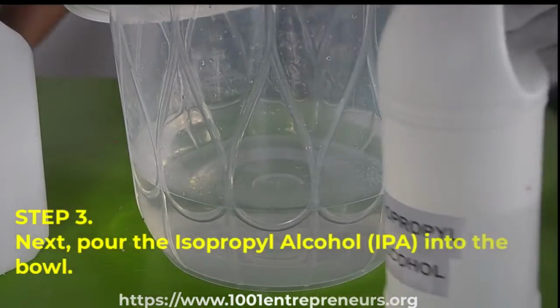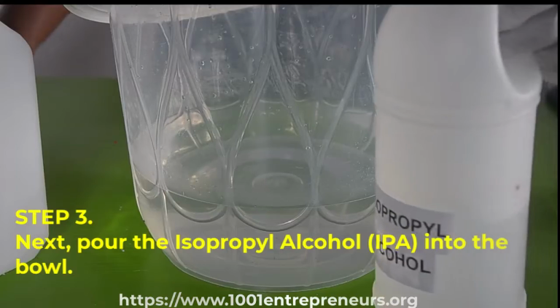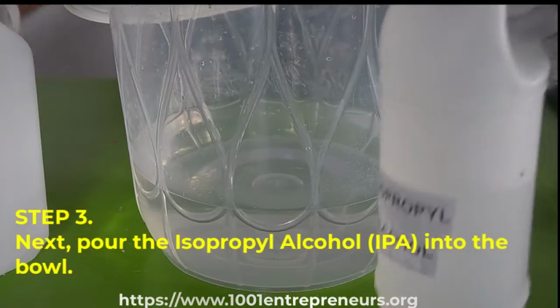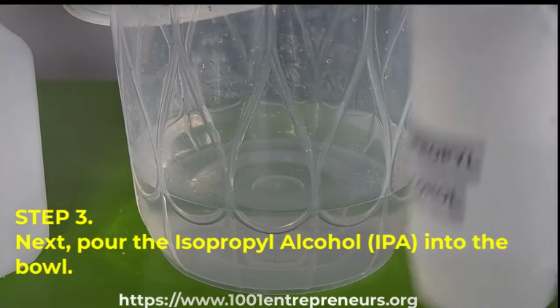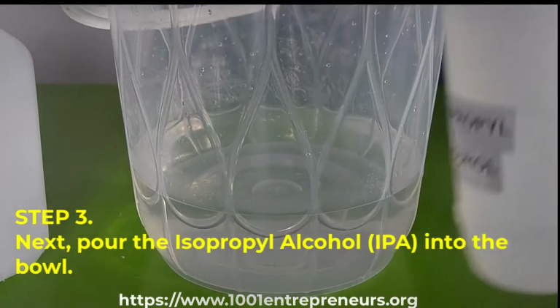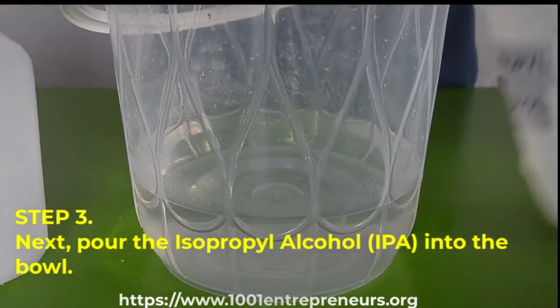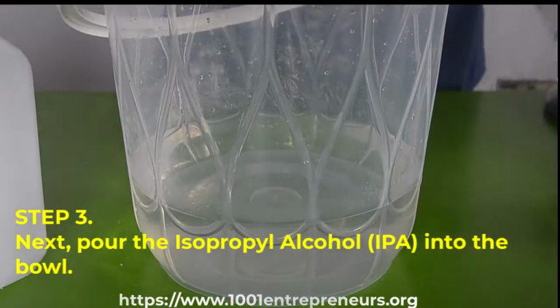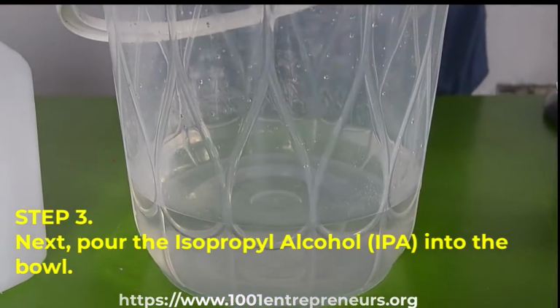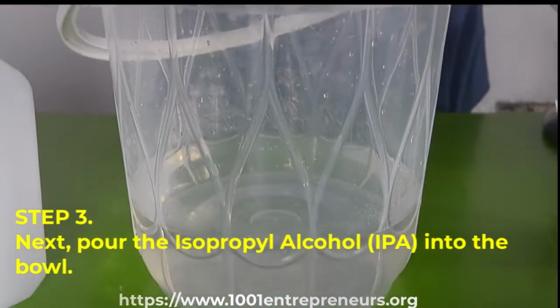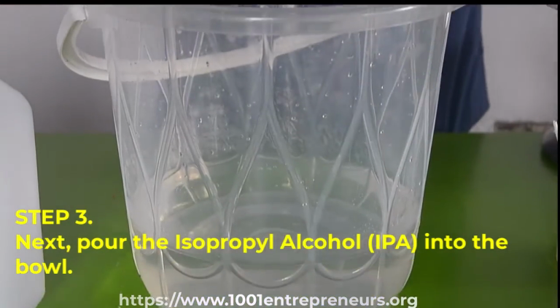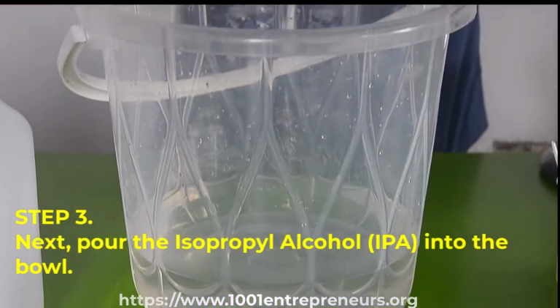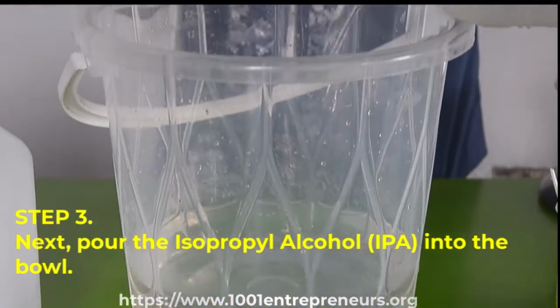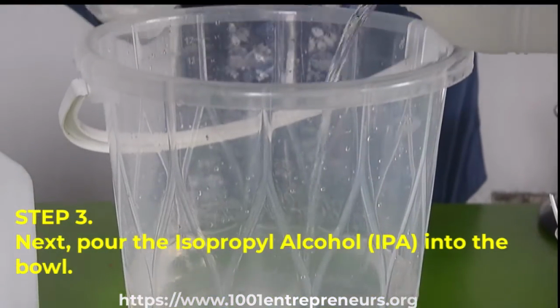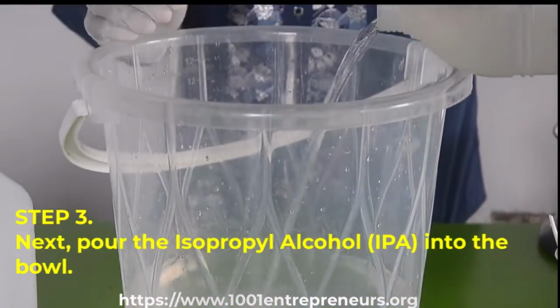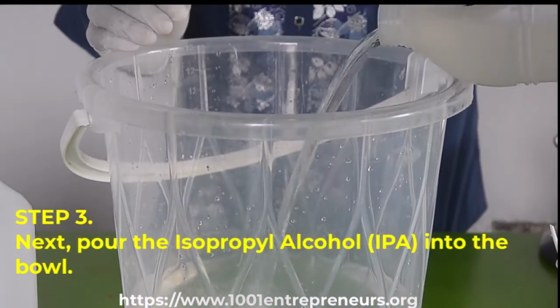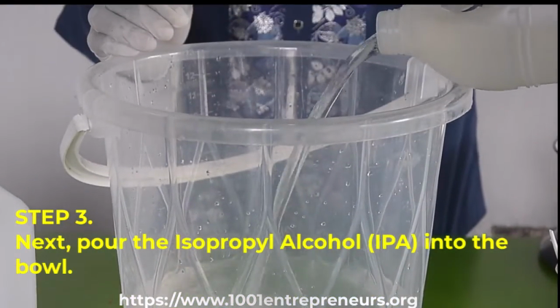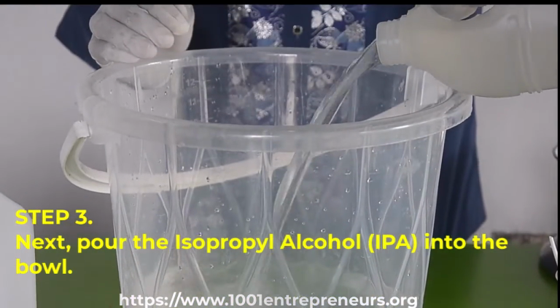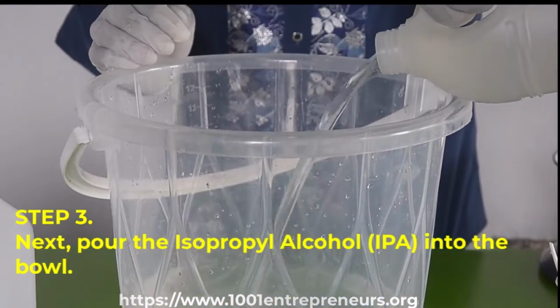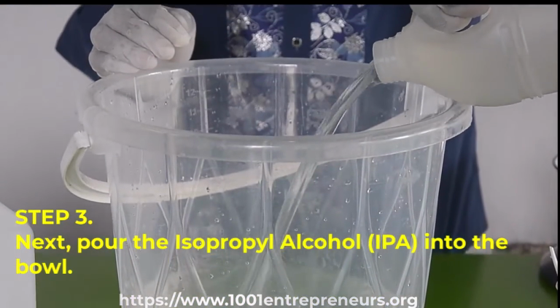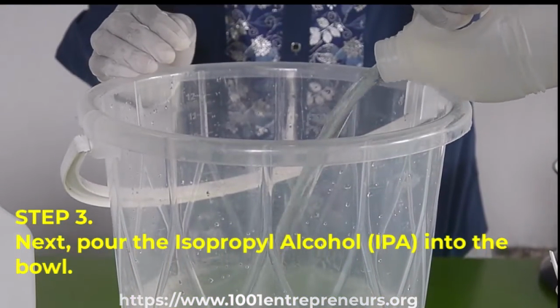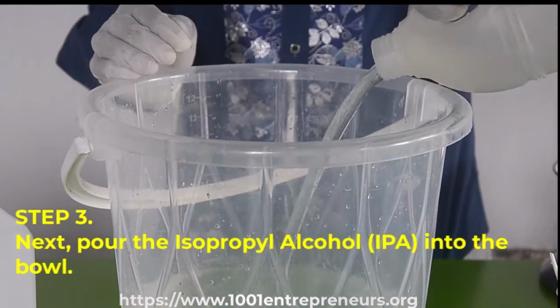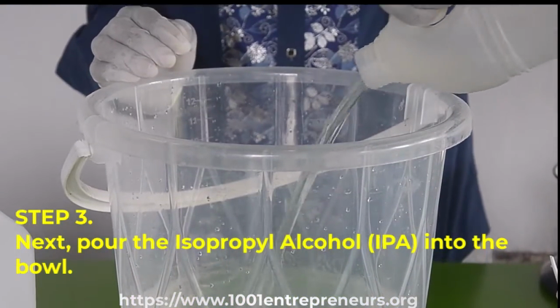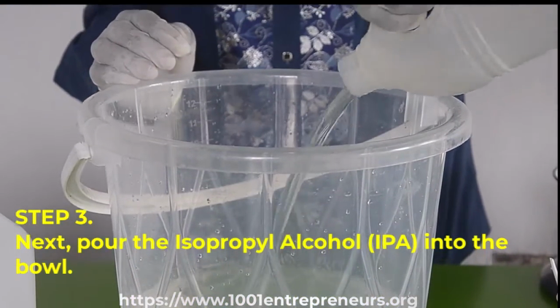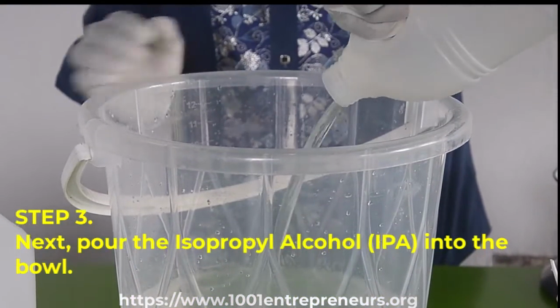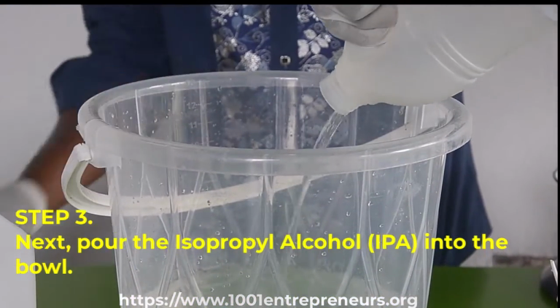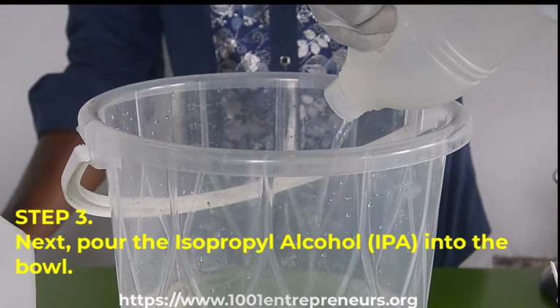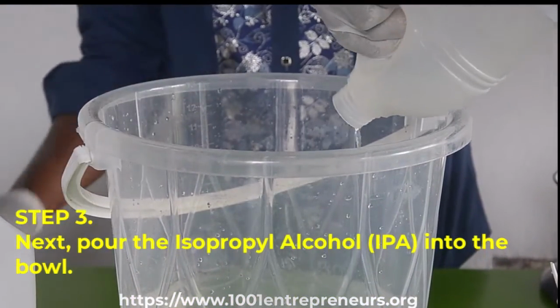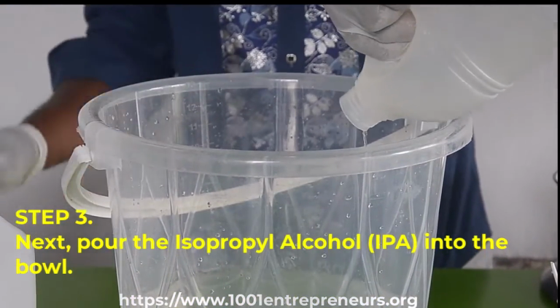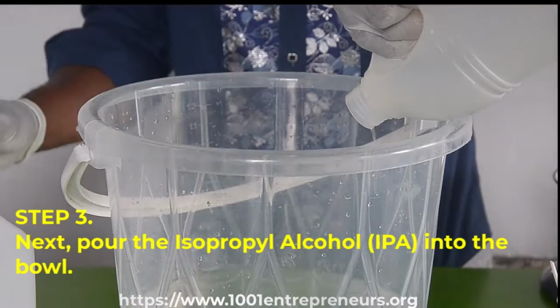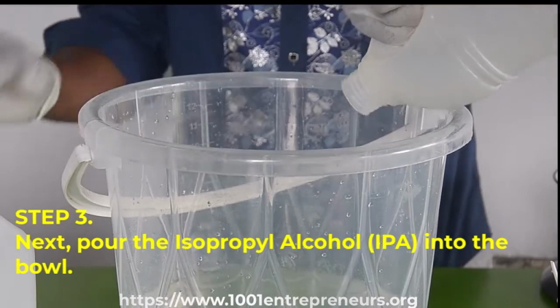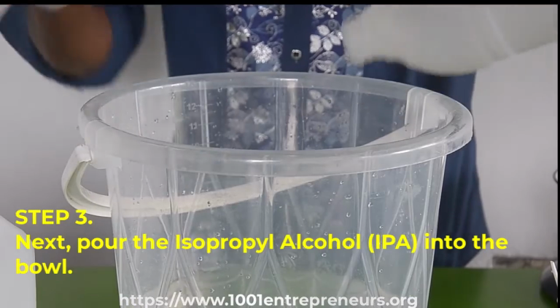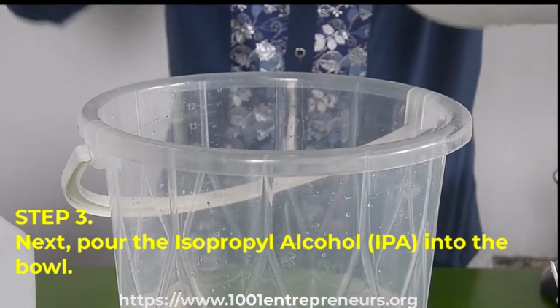Step number three, pour the isopropyl alcohol, also known as isopropanol, into the same mixing bowl.